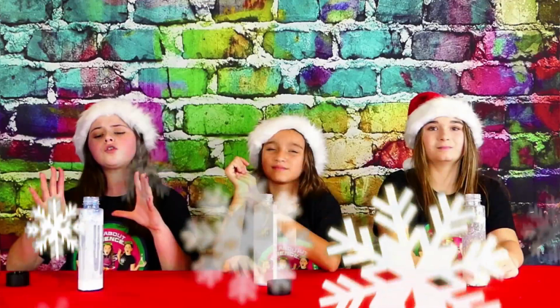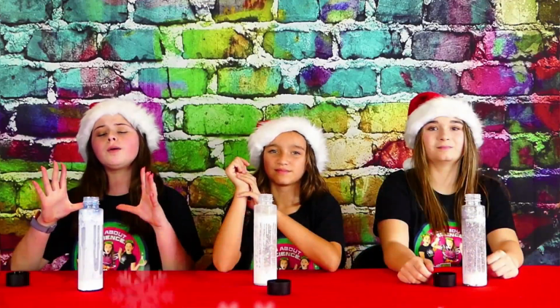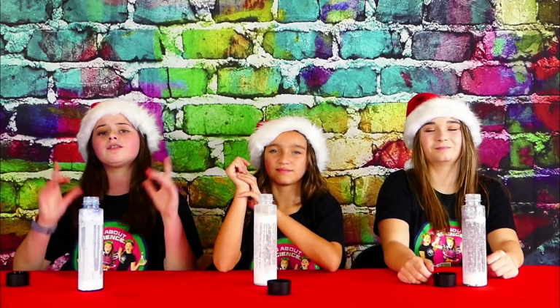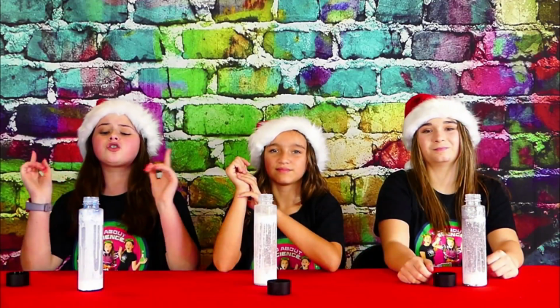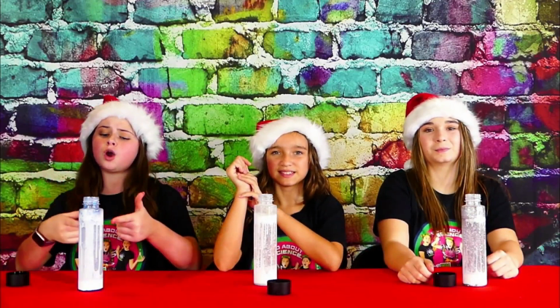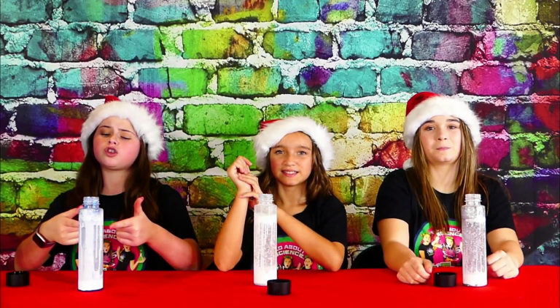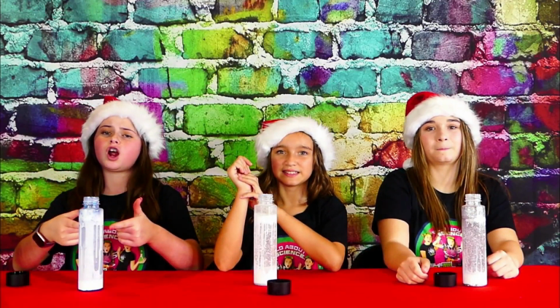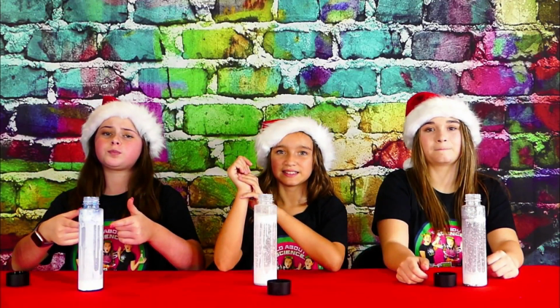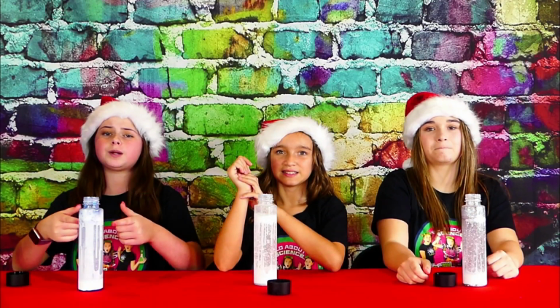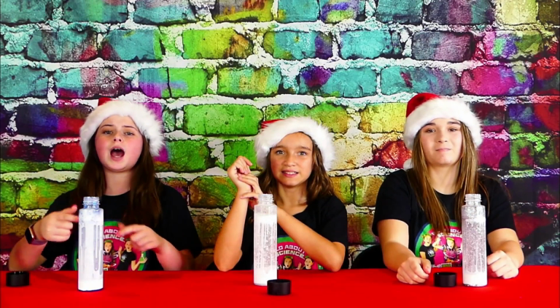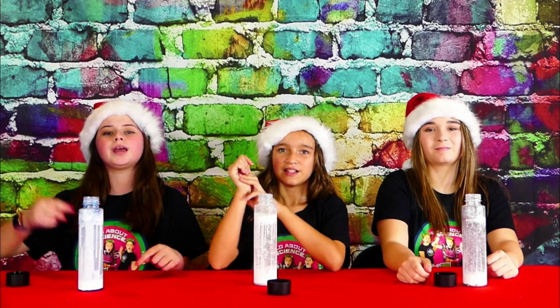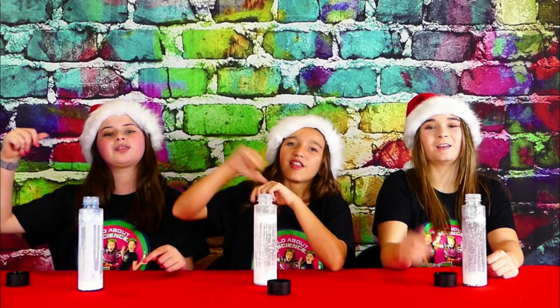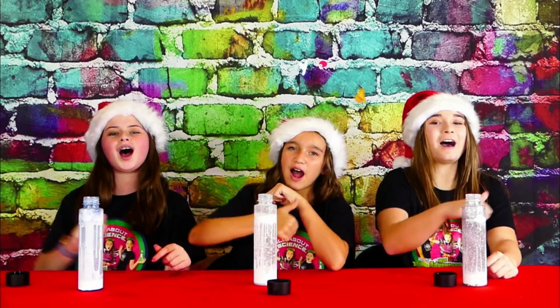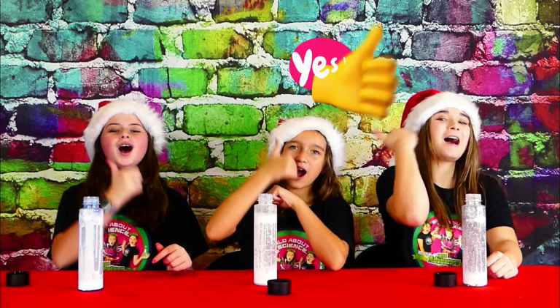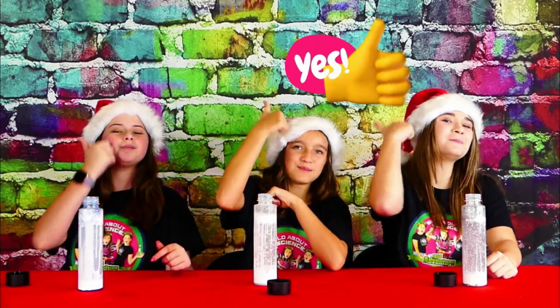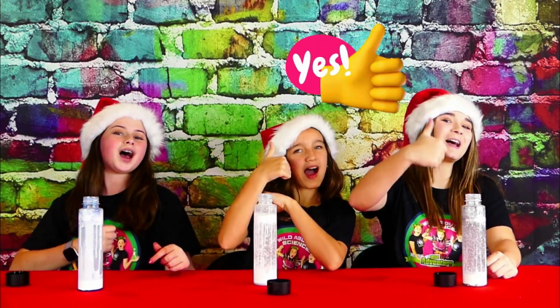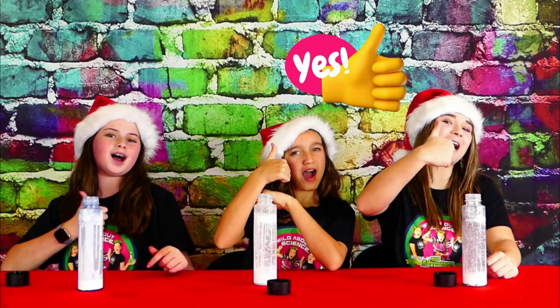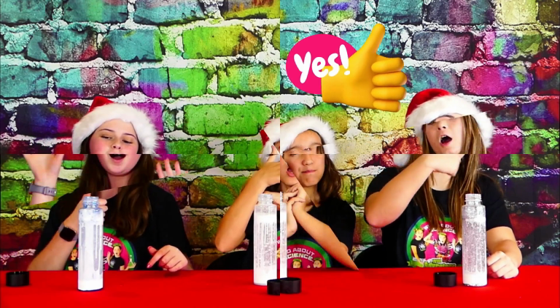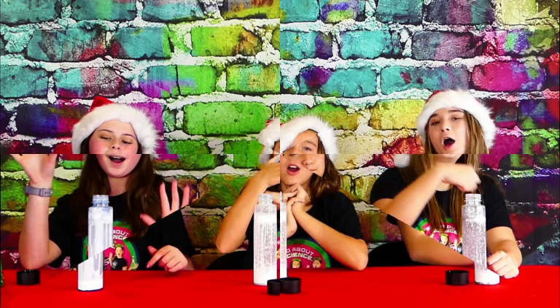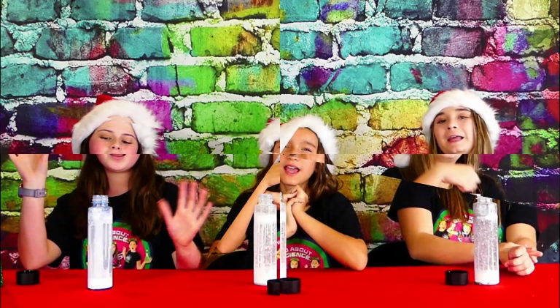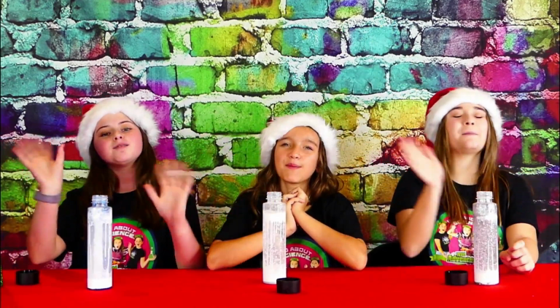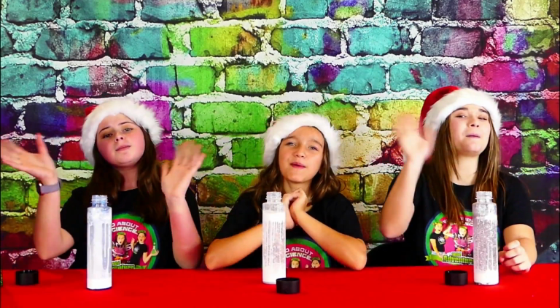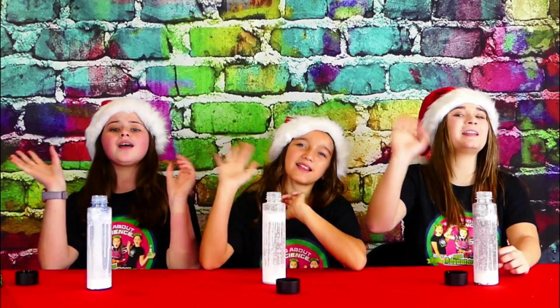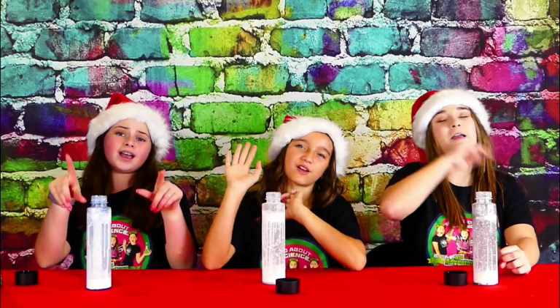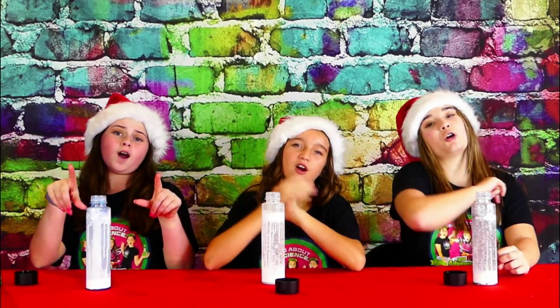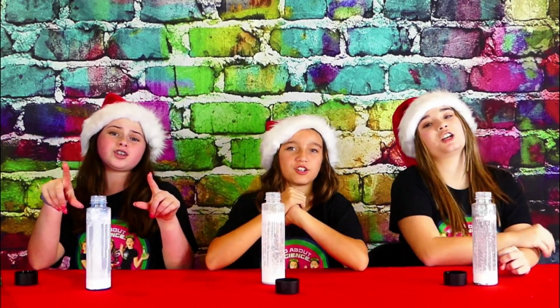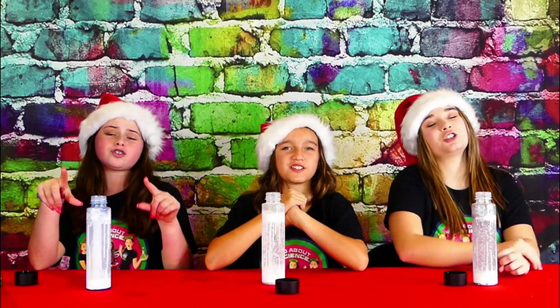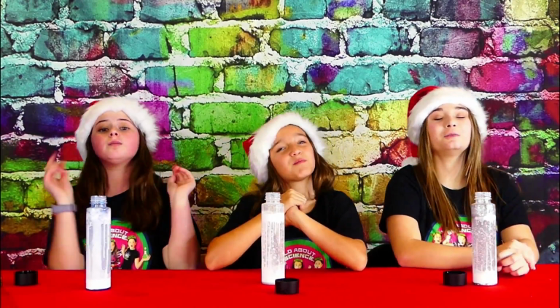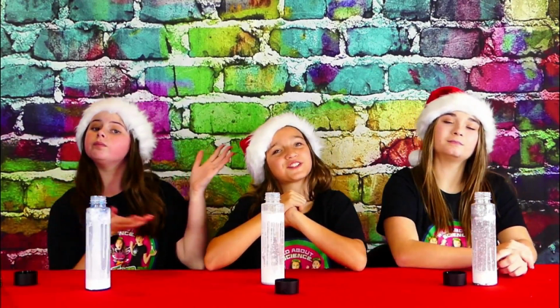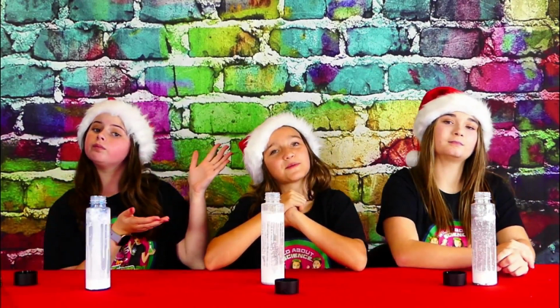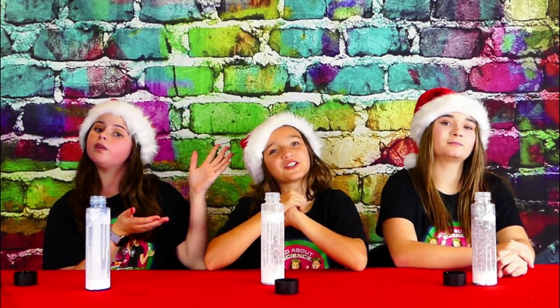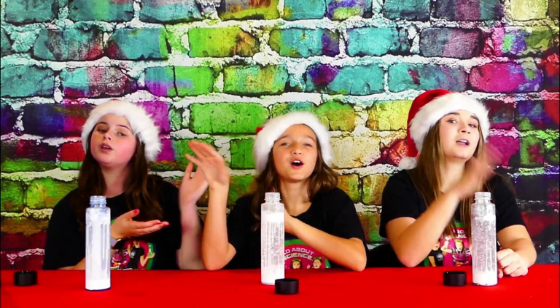We'll probably give the snow in a jar experiment a big thumbs up. Bye-bye — watch our show and subscribe to our channel!